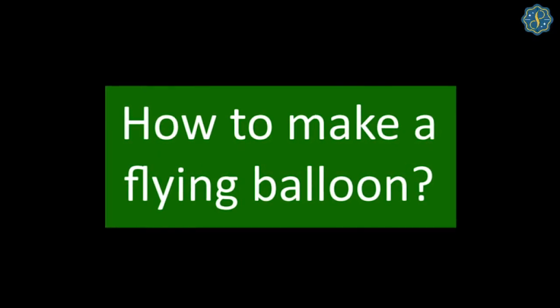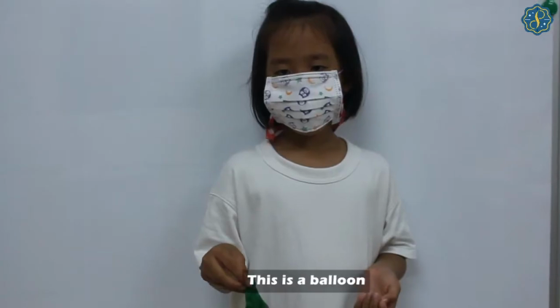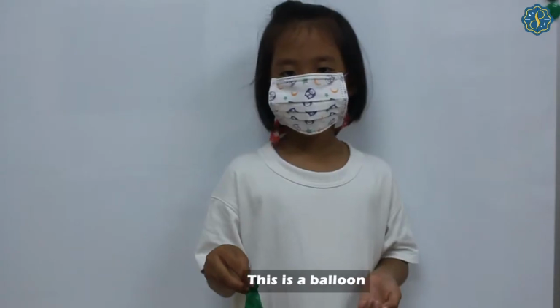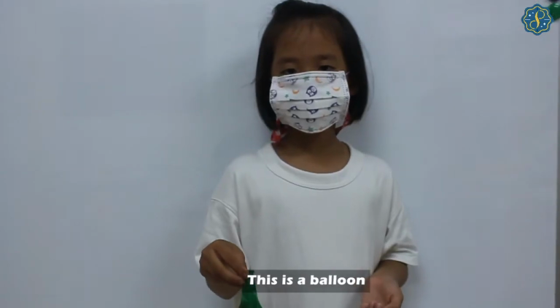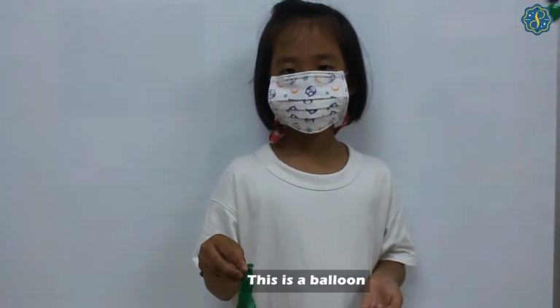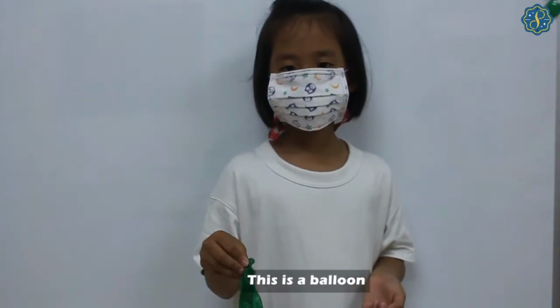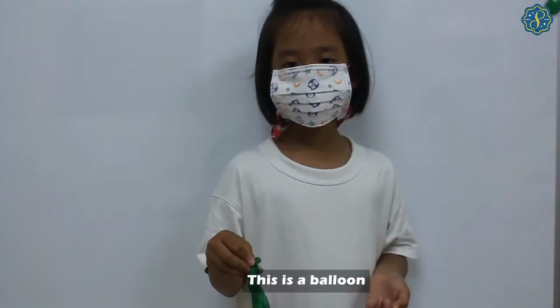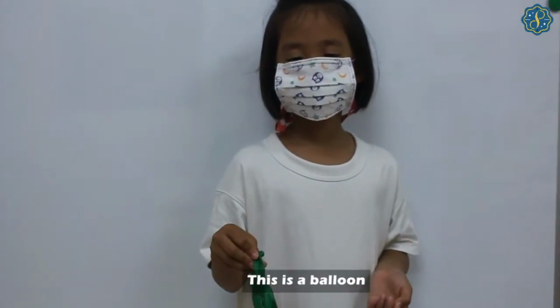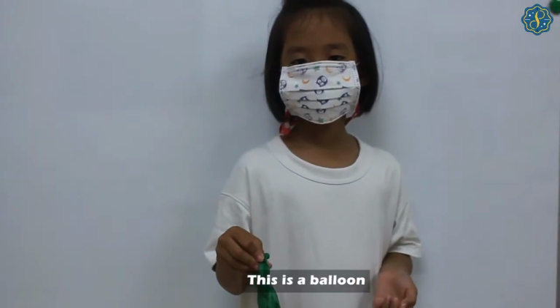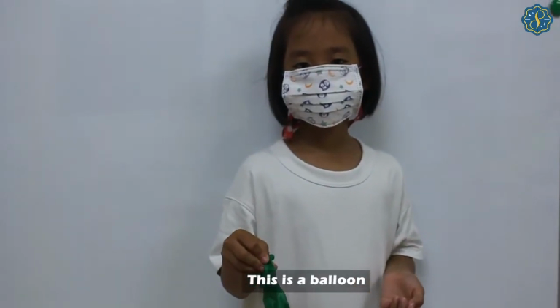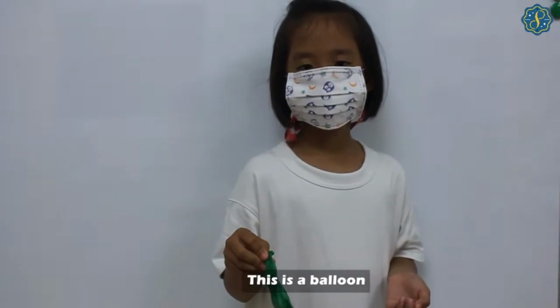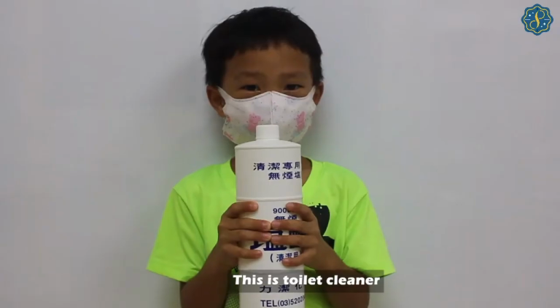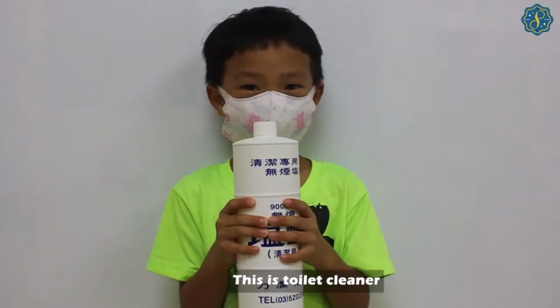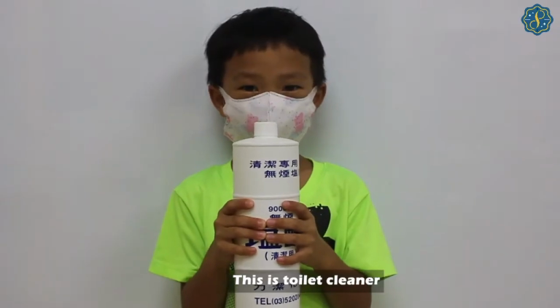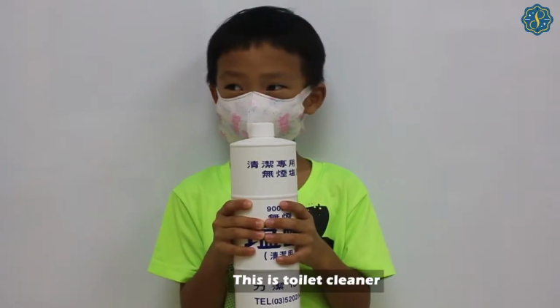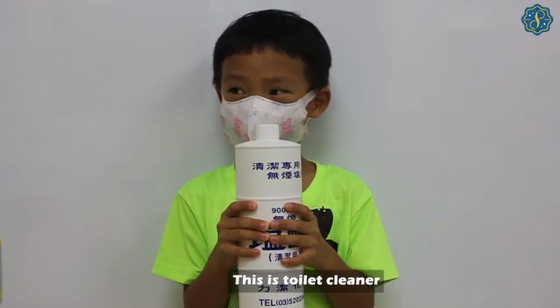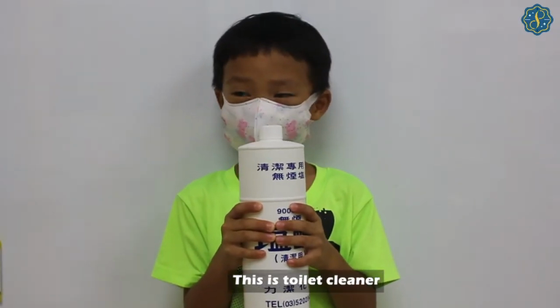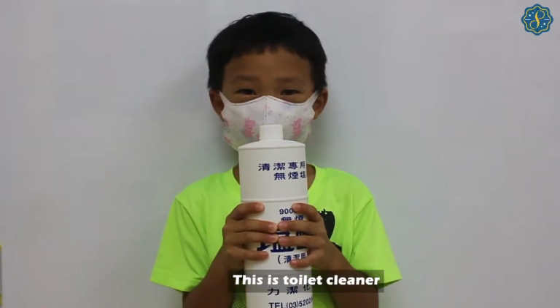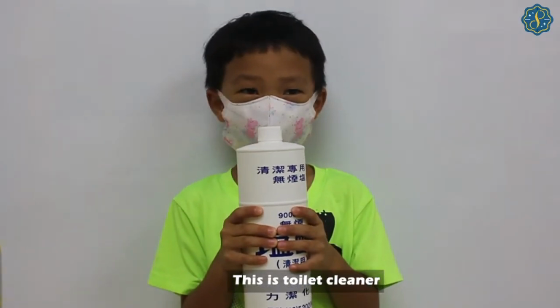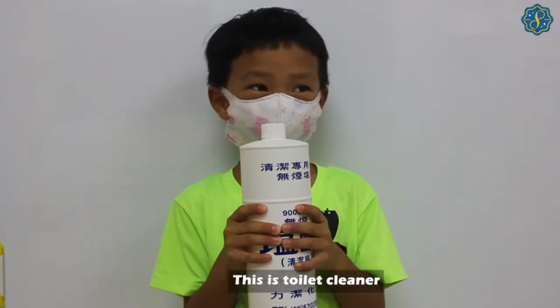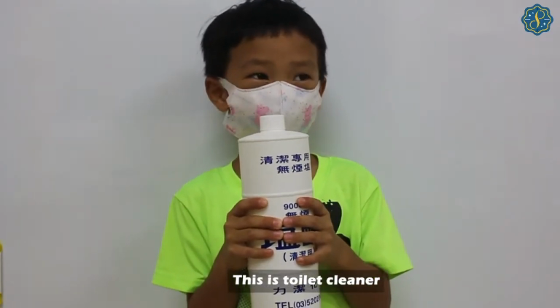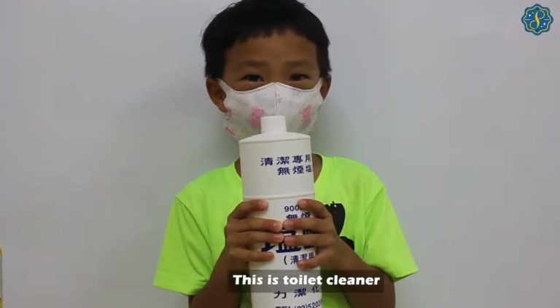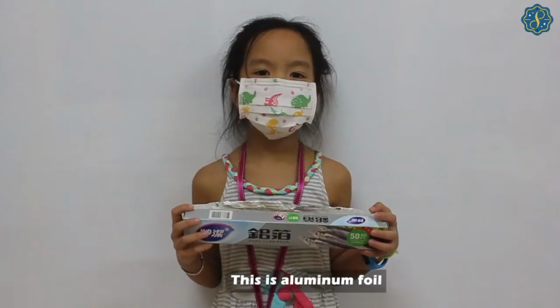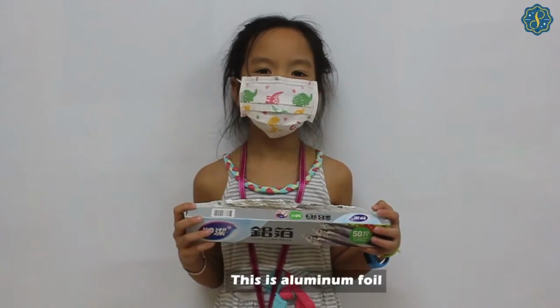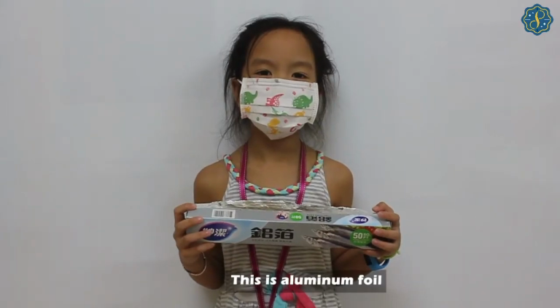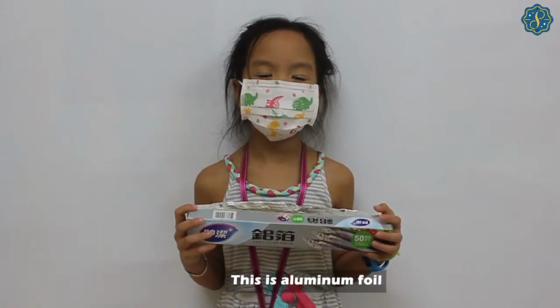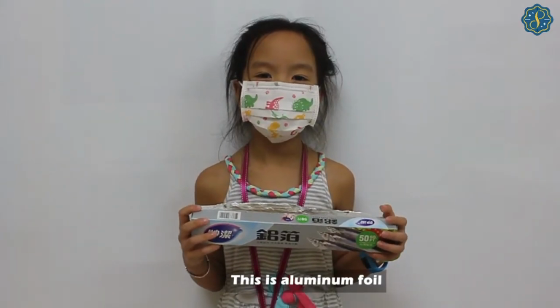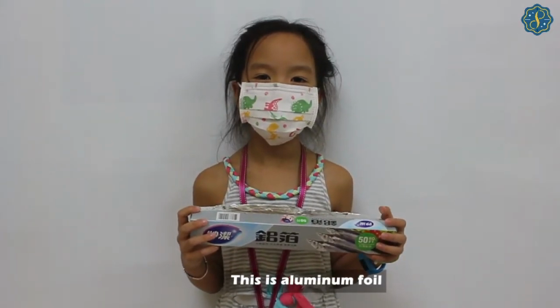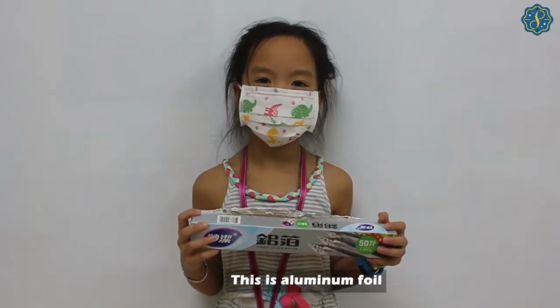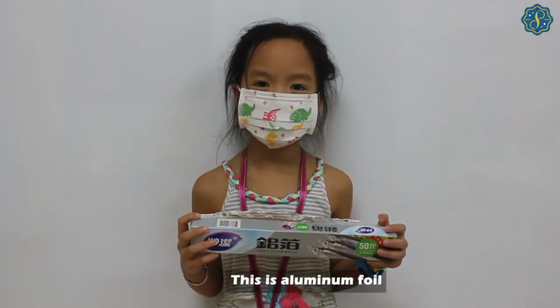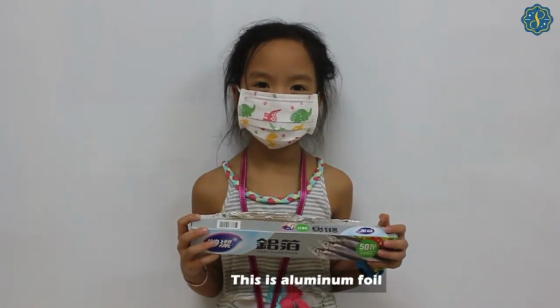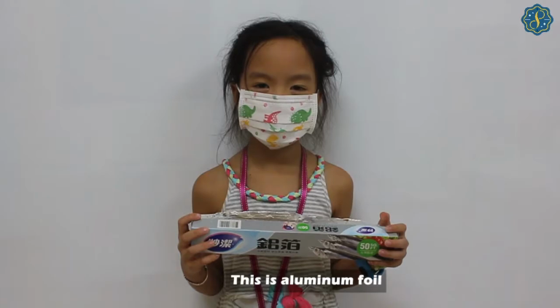This is a toilet. This is toilet cleaner. This is aluminum foil.